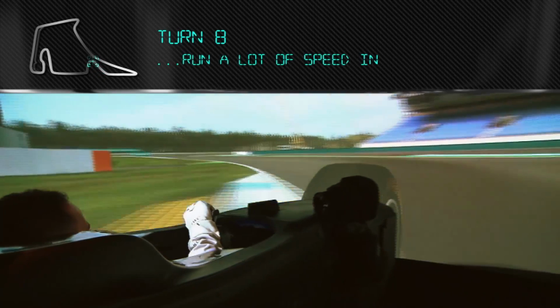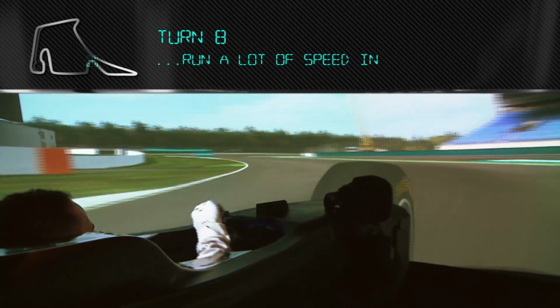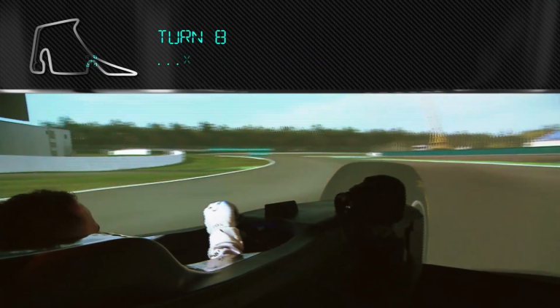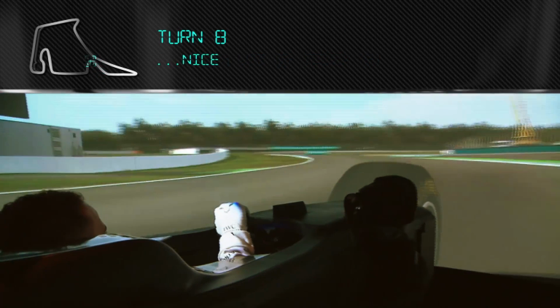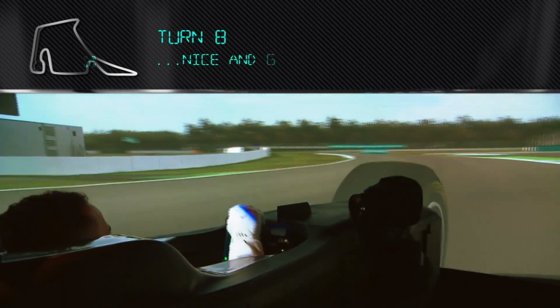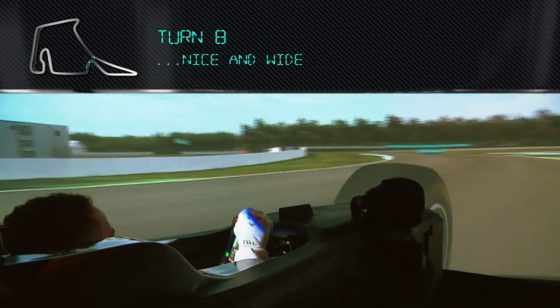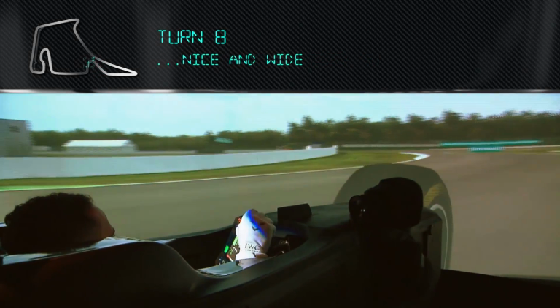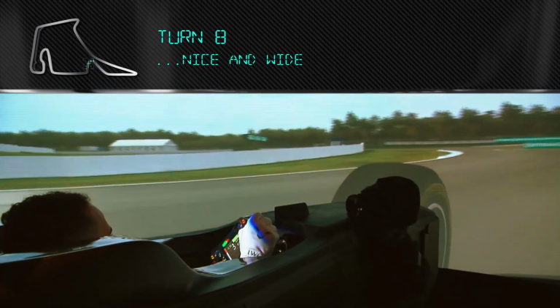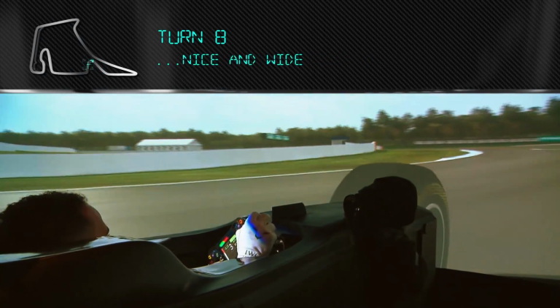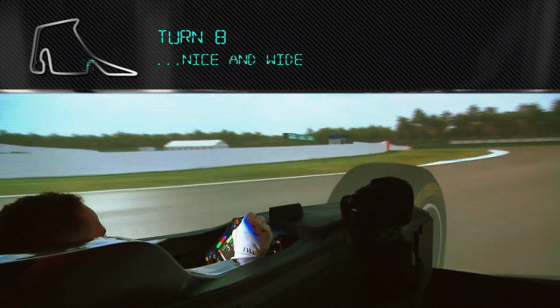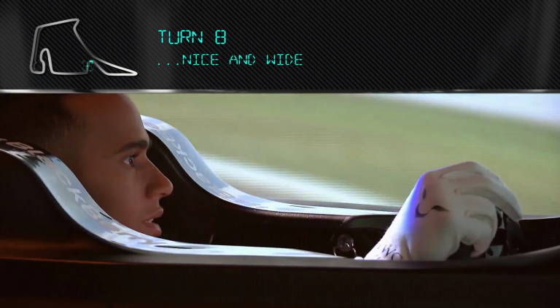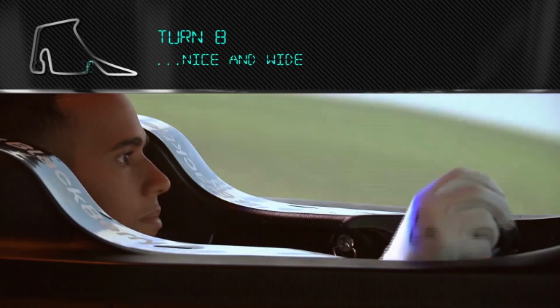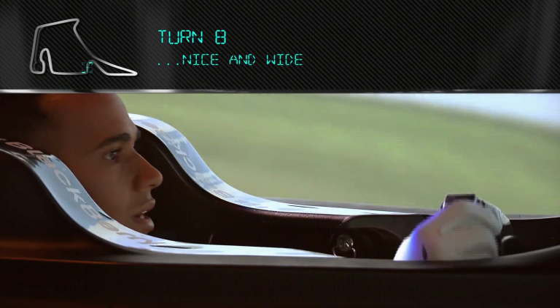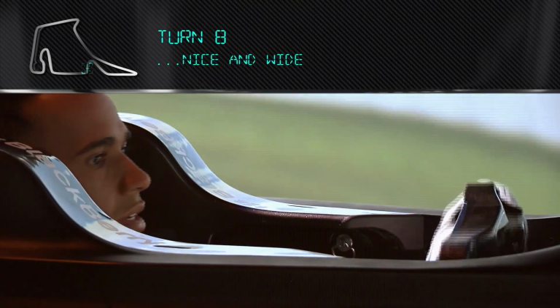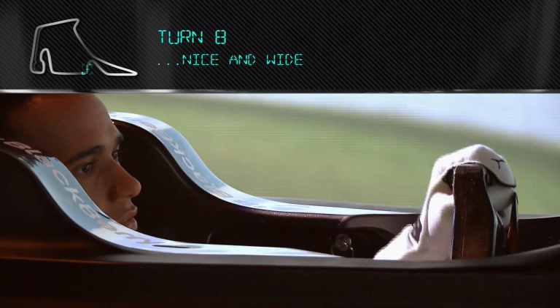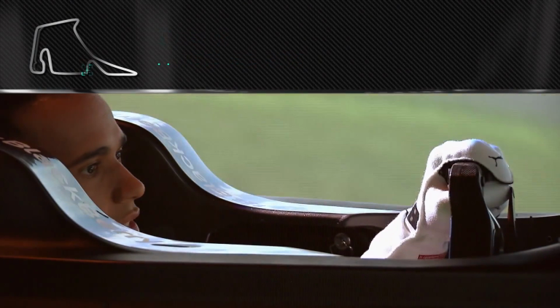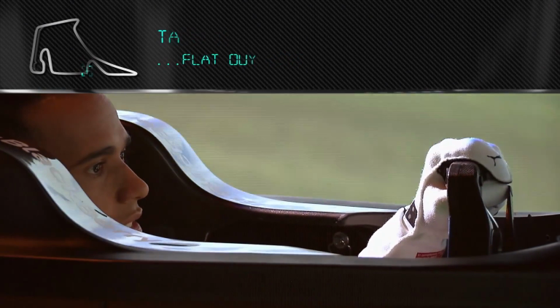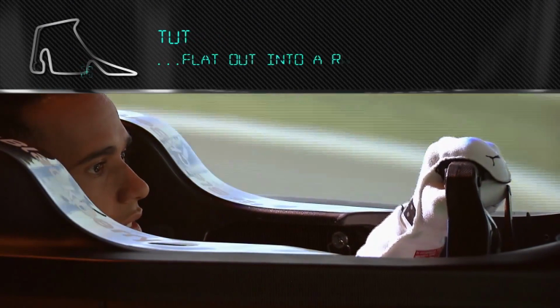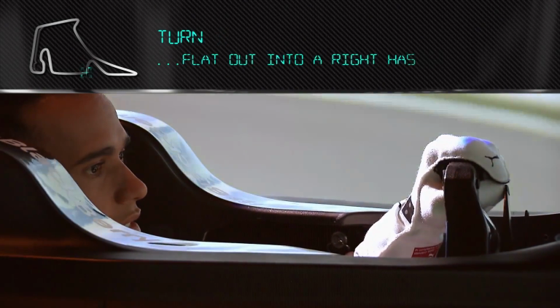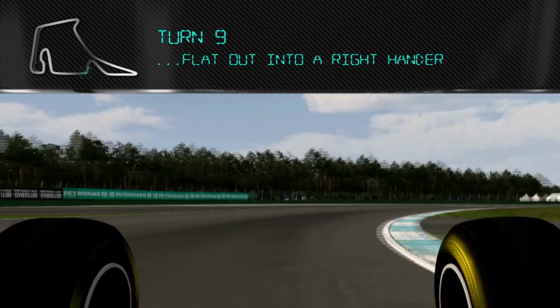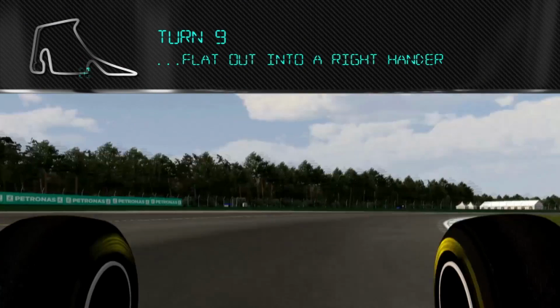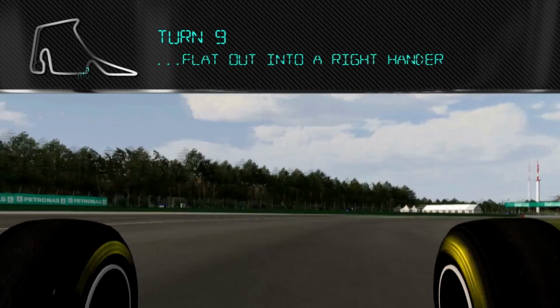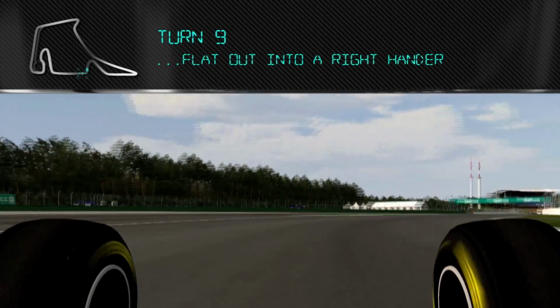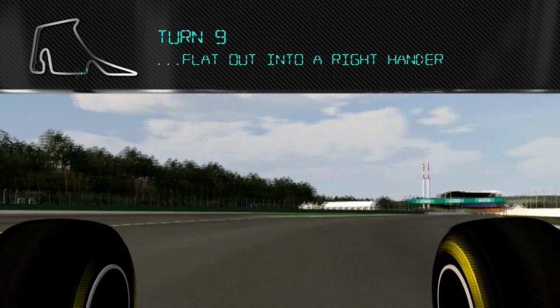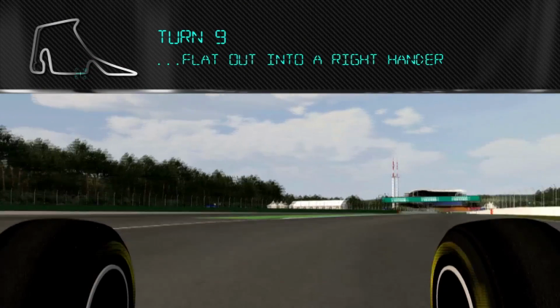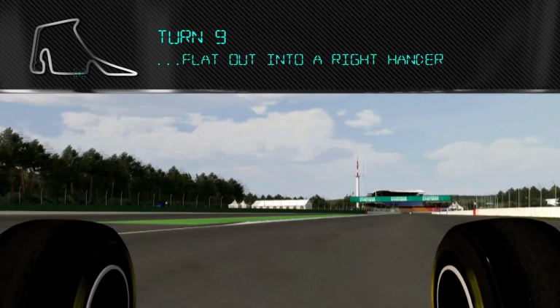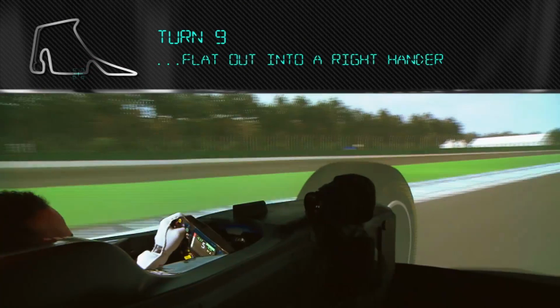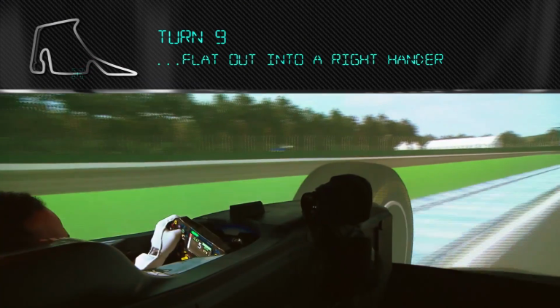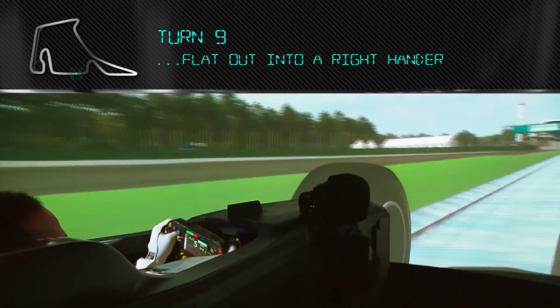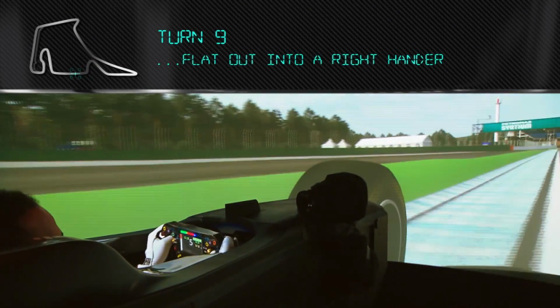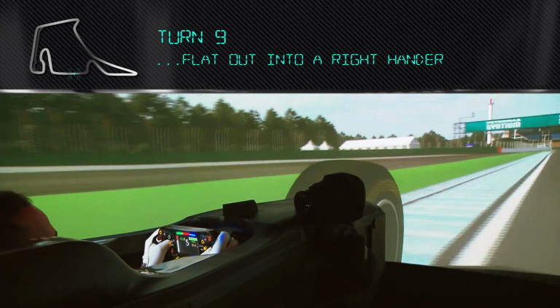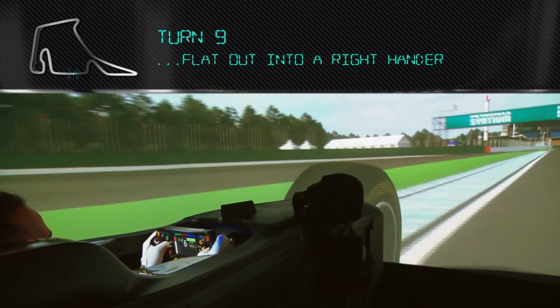Run a lot of speed in, nice and wide, need to get back for the exit, and then flat out into the right-hander.